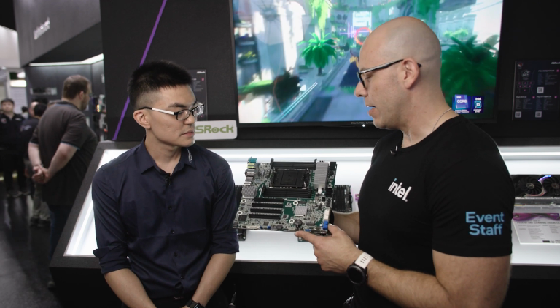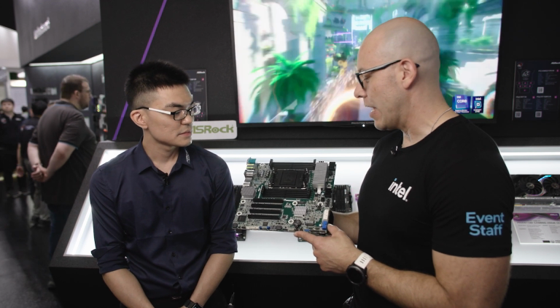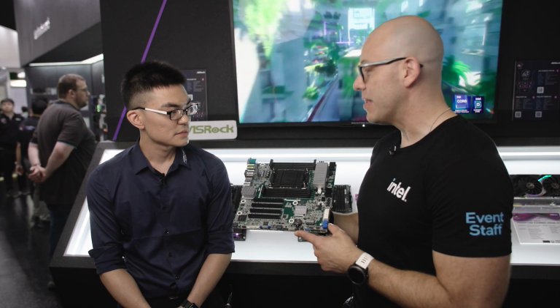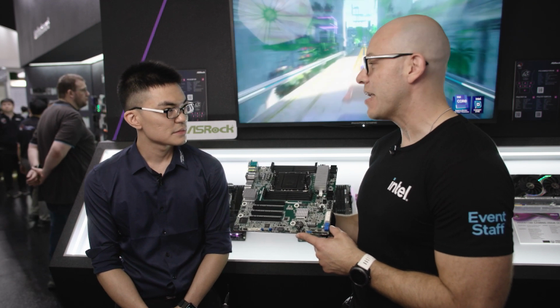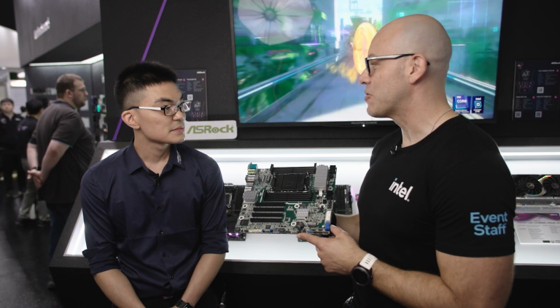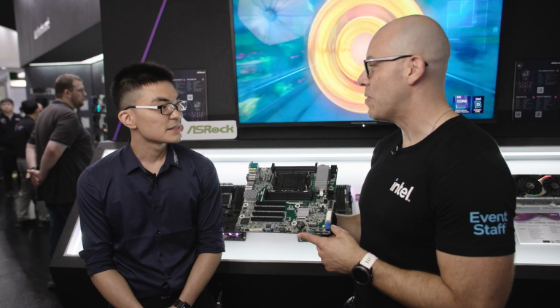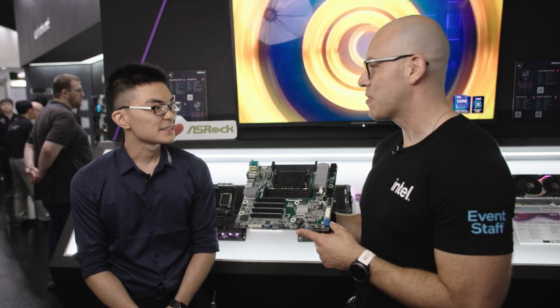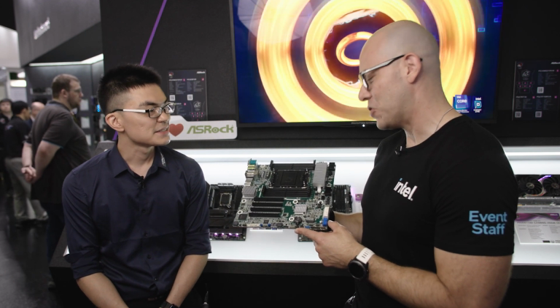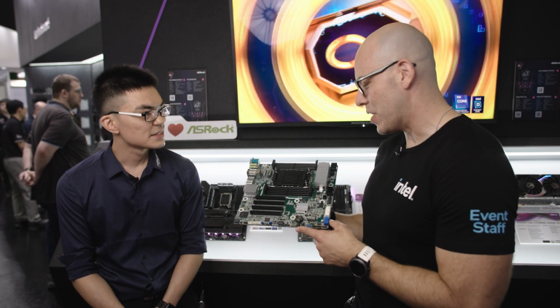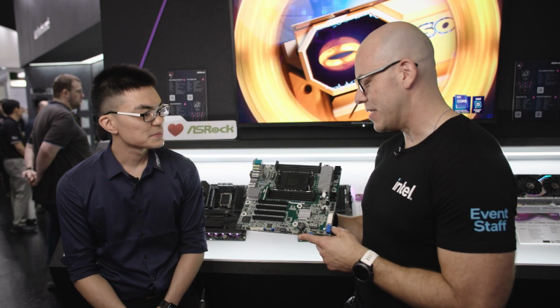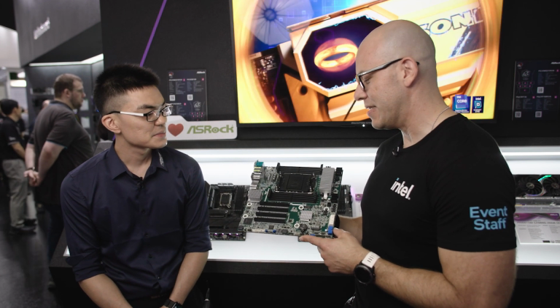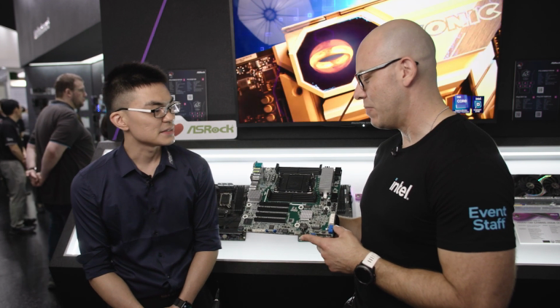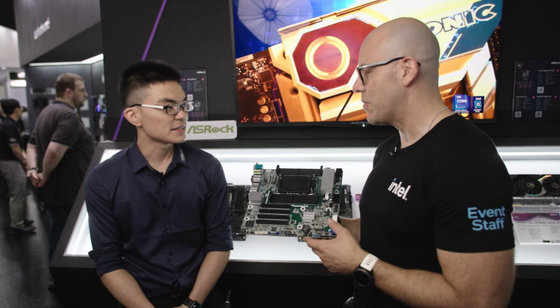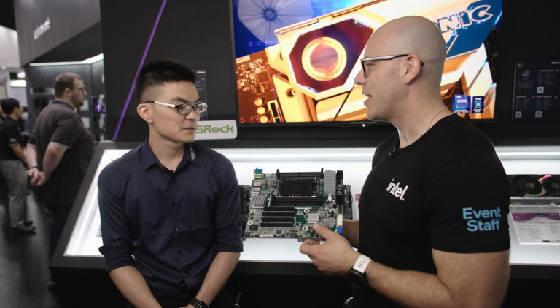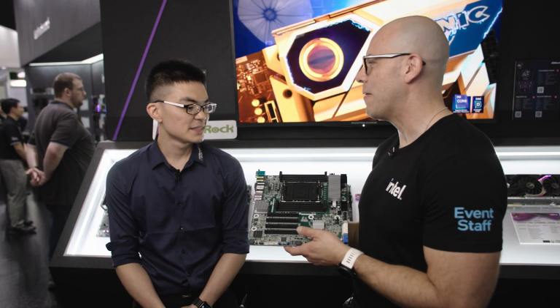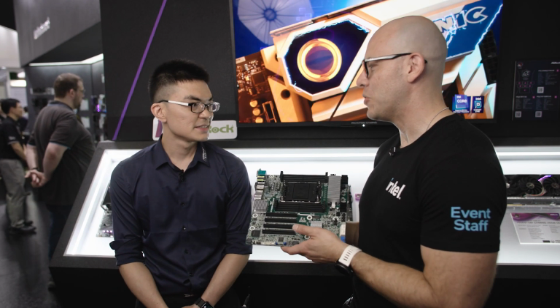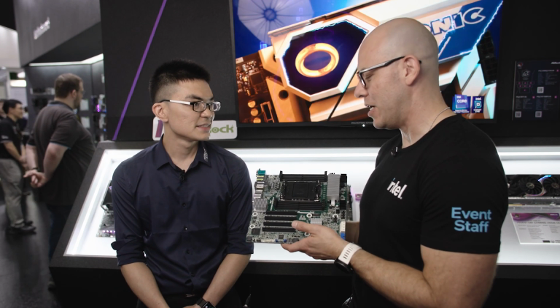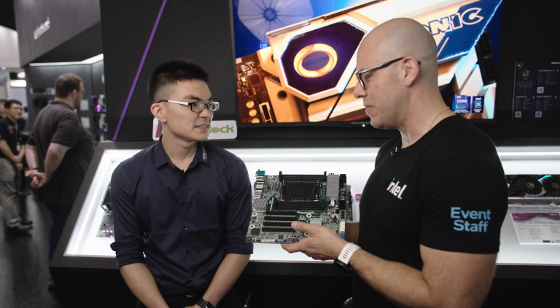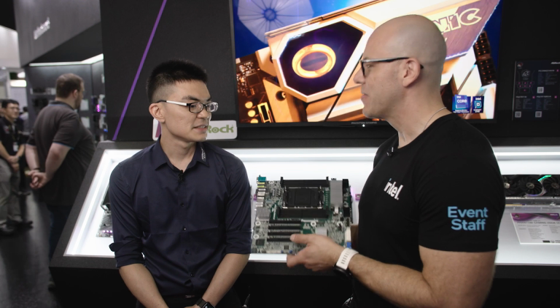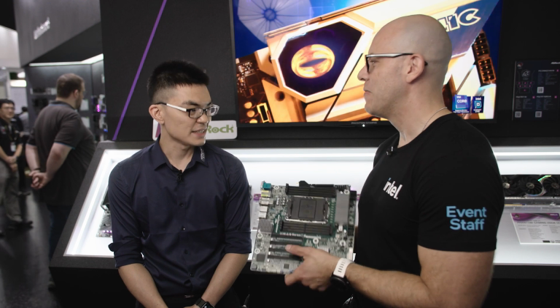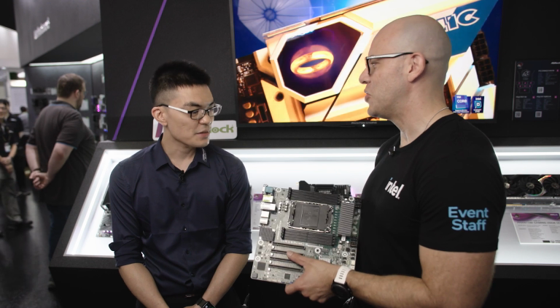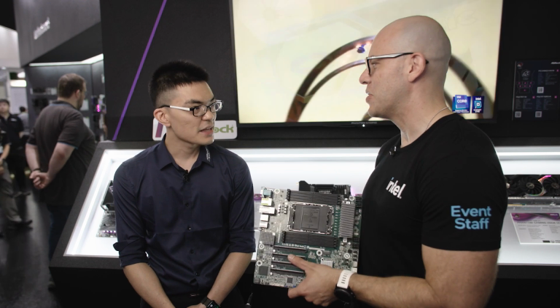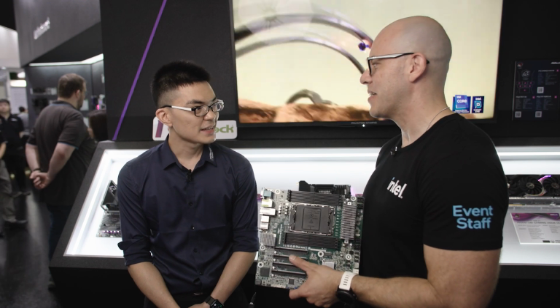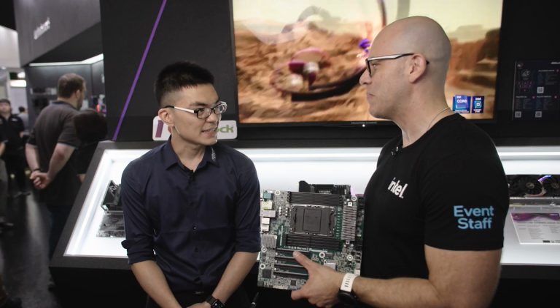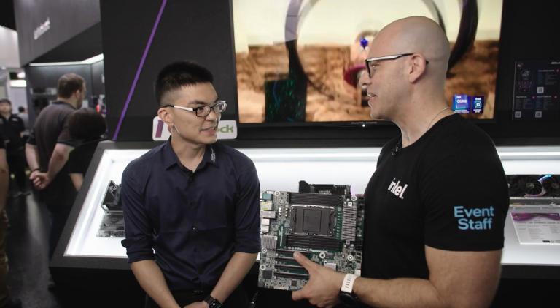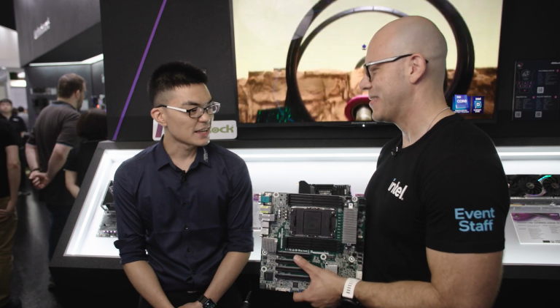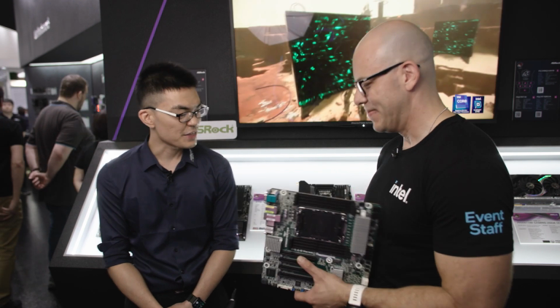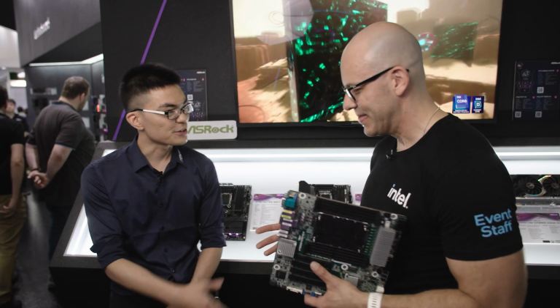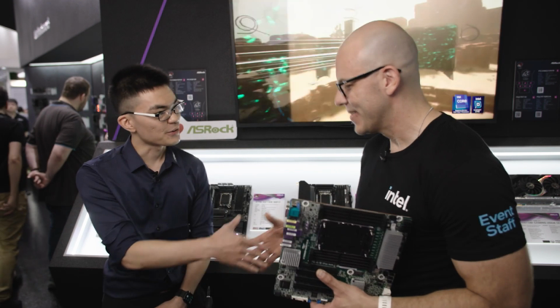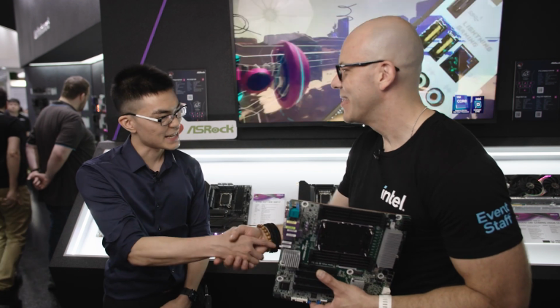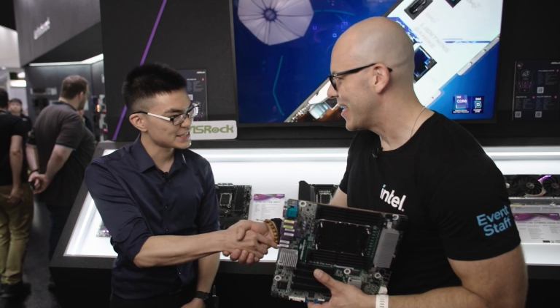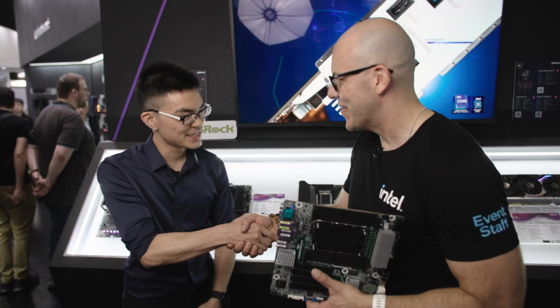Kevin, thank you so much for showcasing this motherboard. We appreciate it and wish you good luck at Computex.